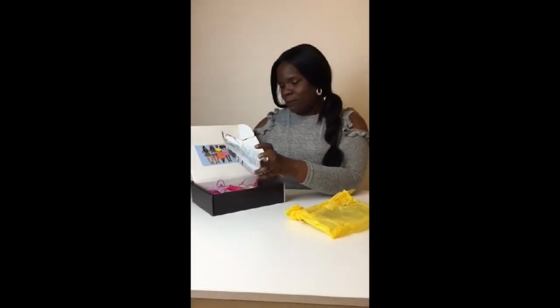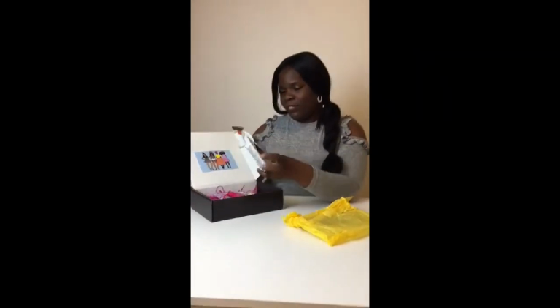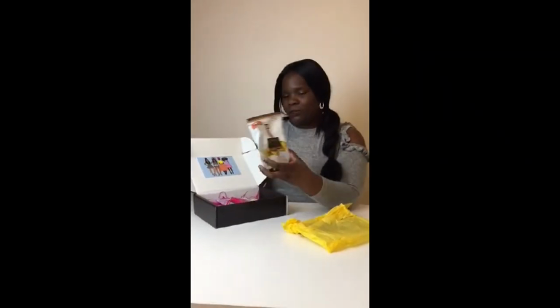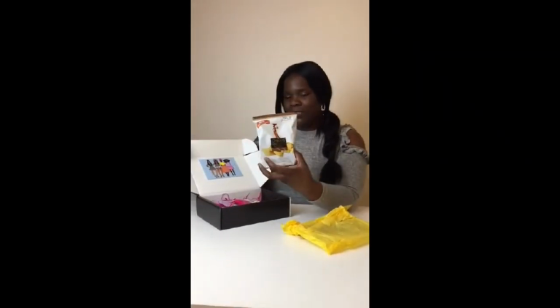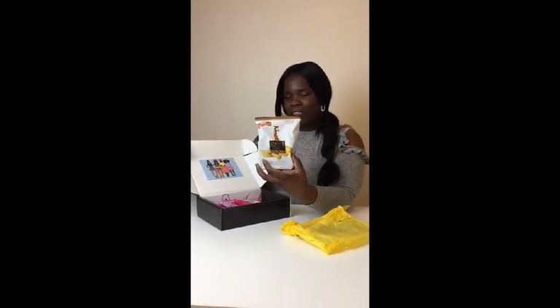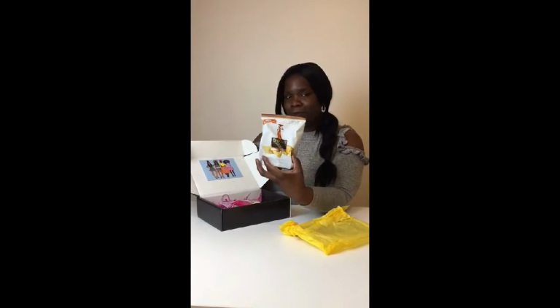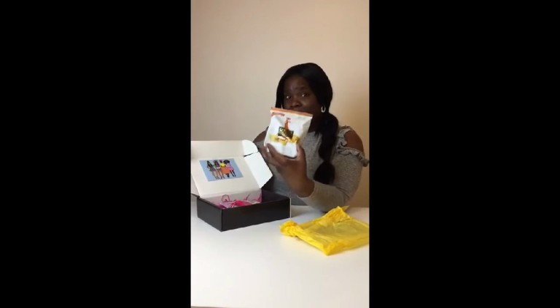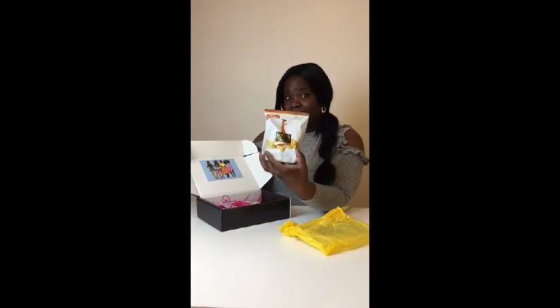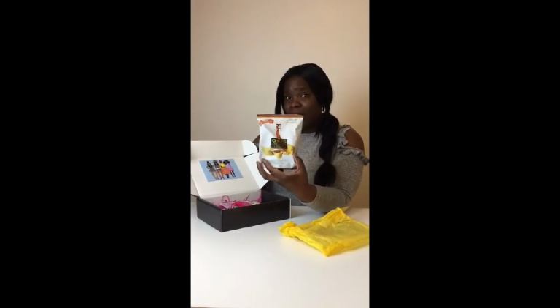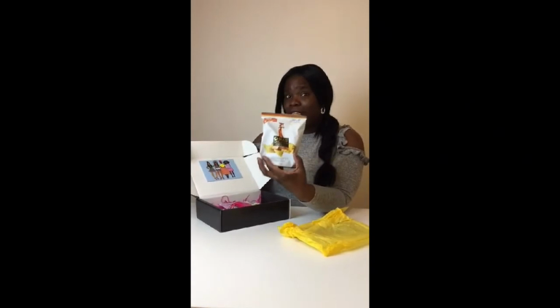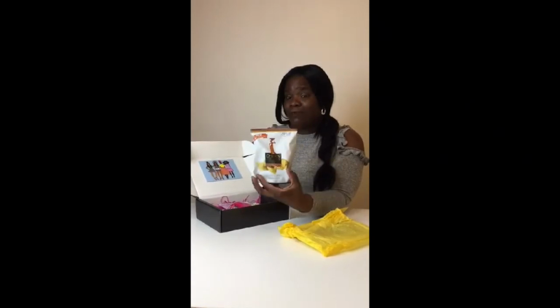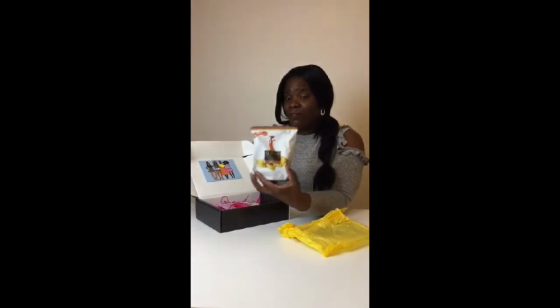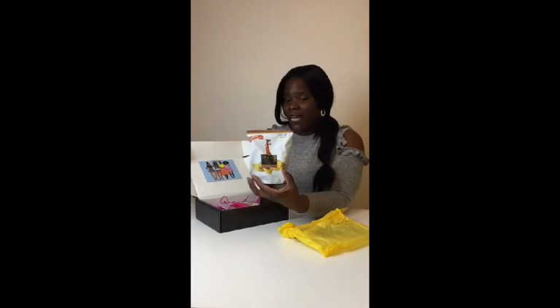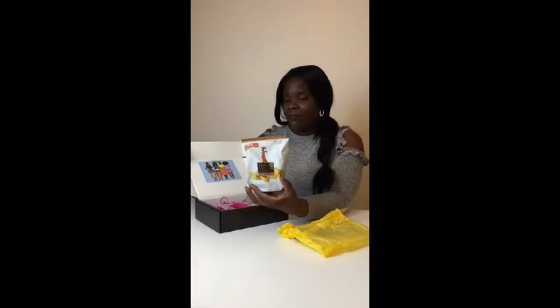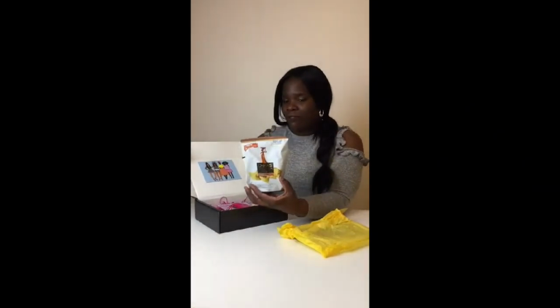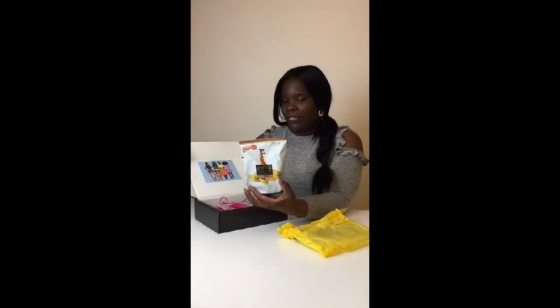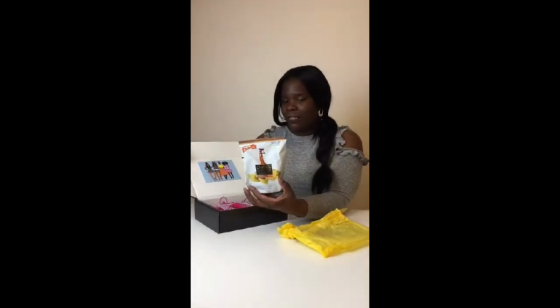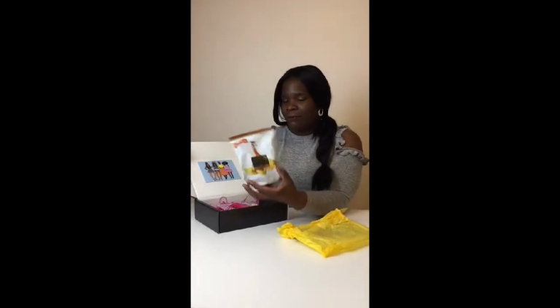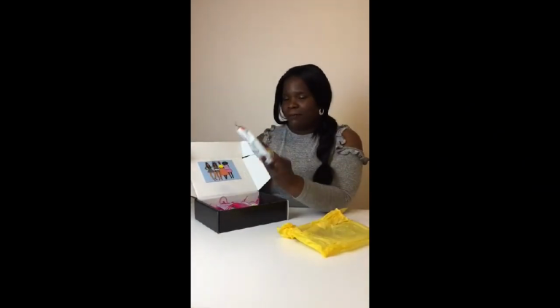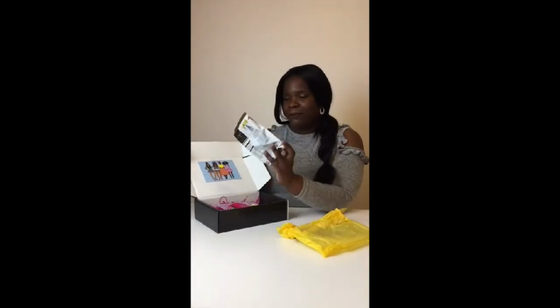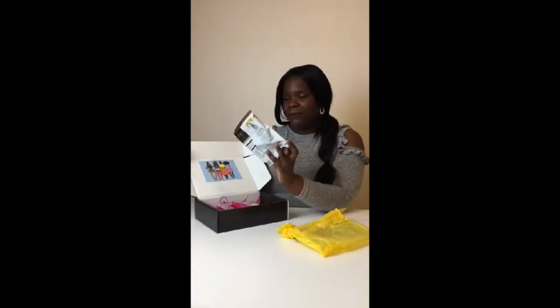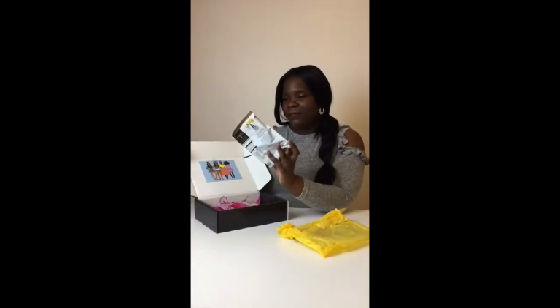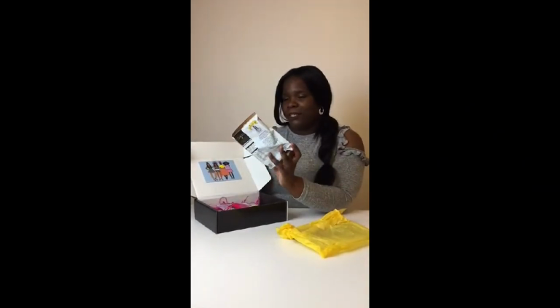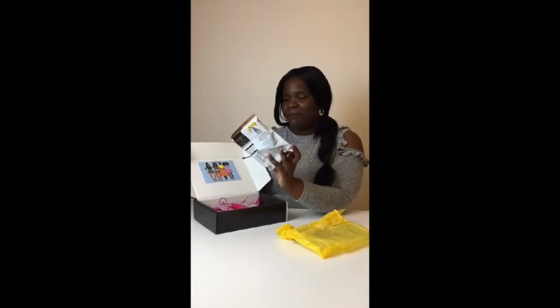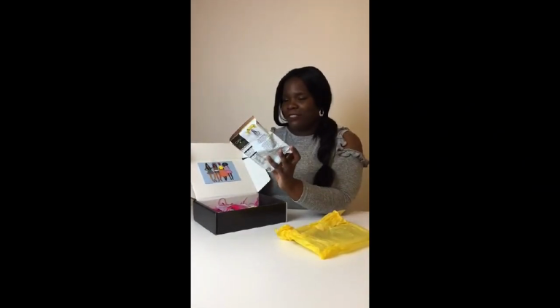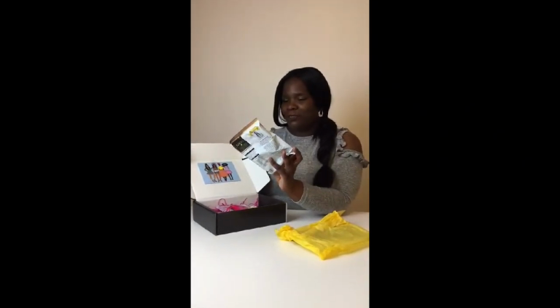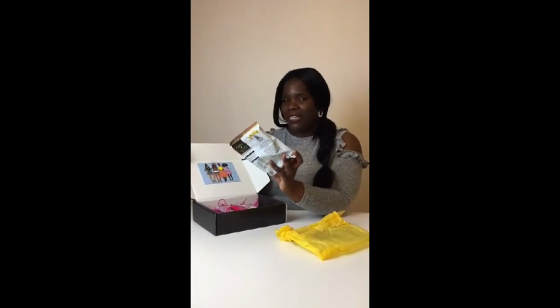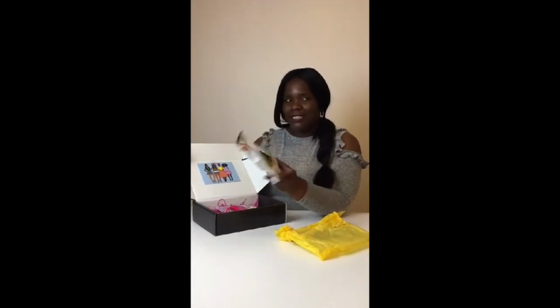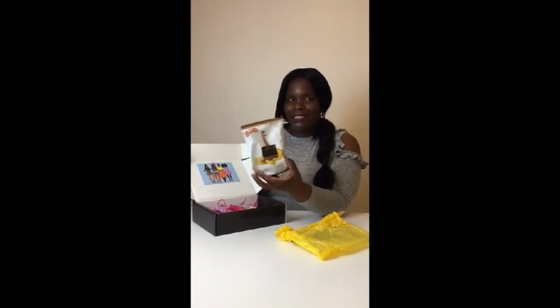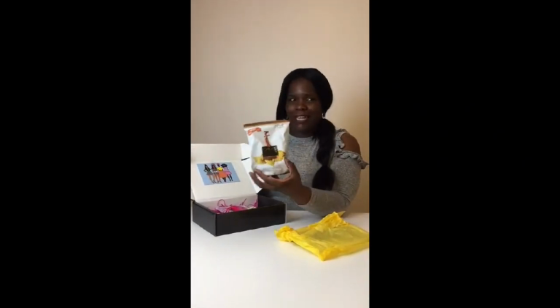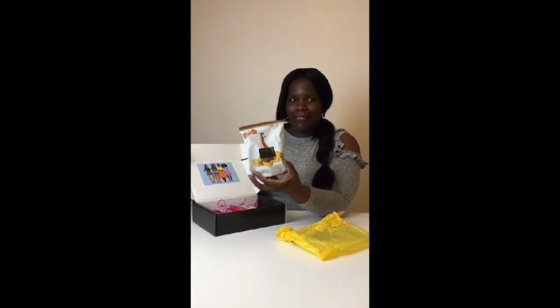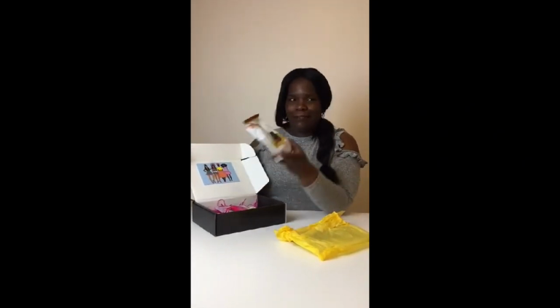Chickpea crisps. That is very healthy. Can't wait to try these out.